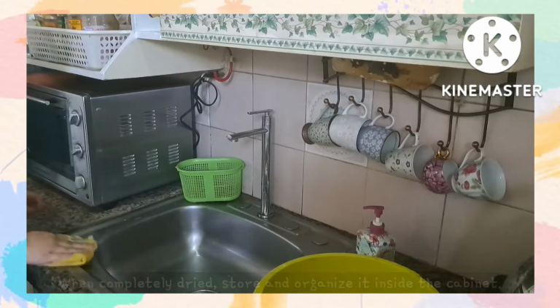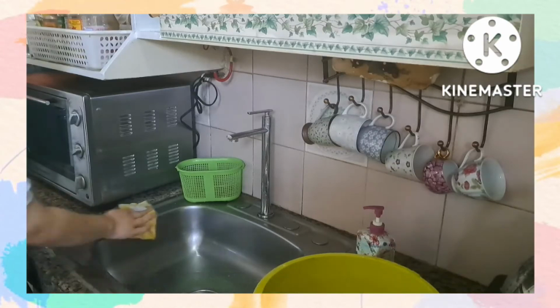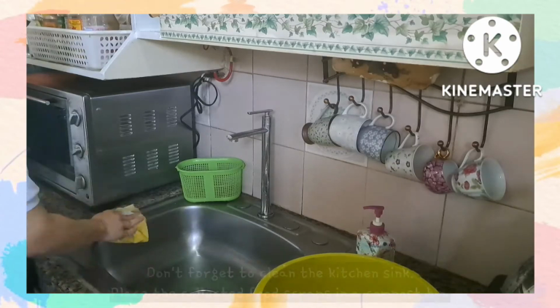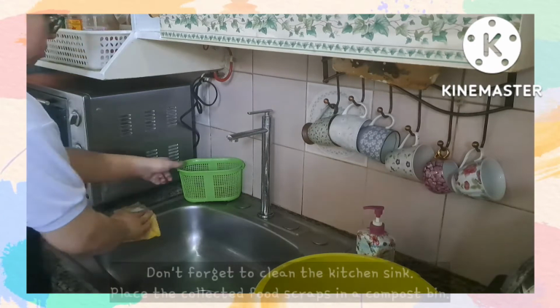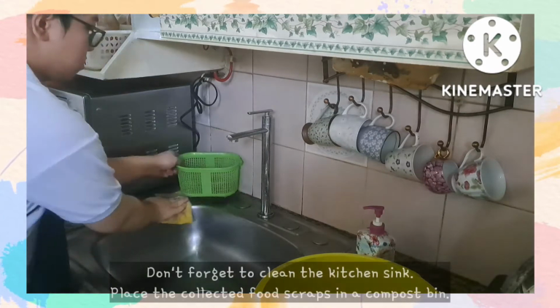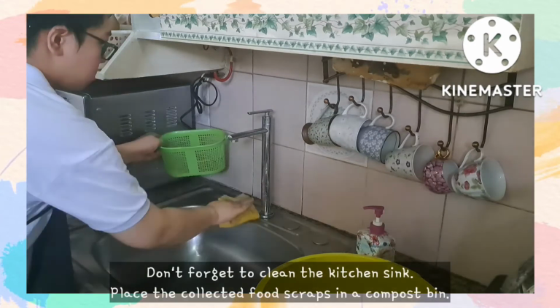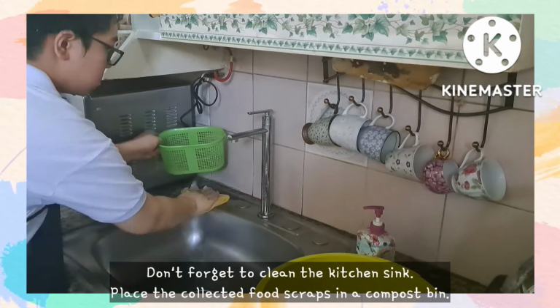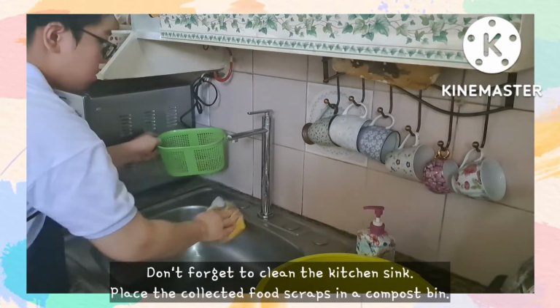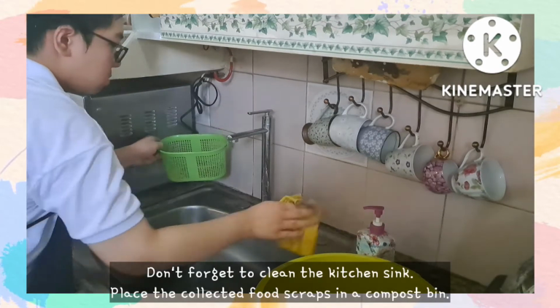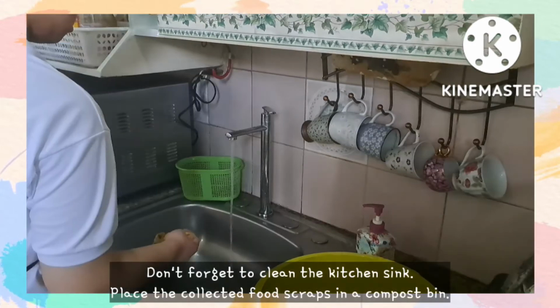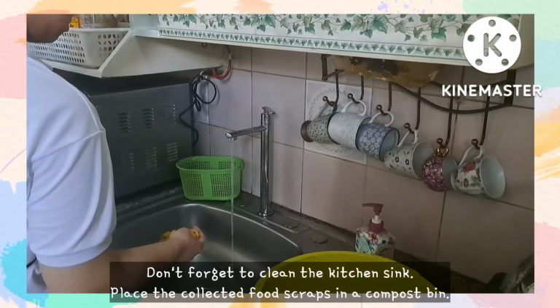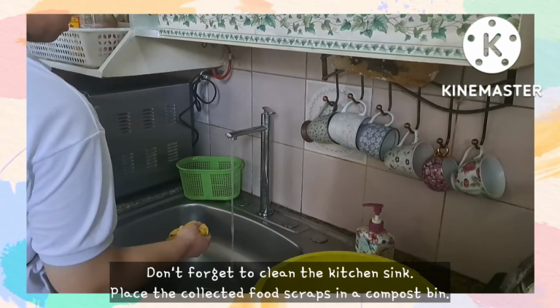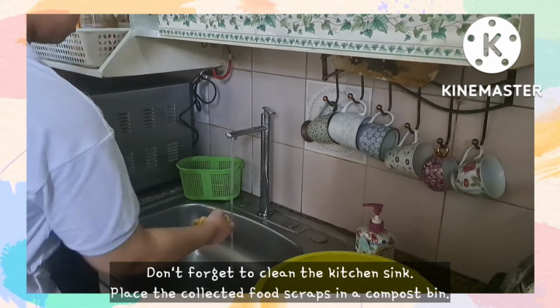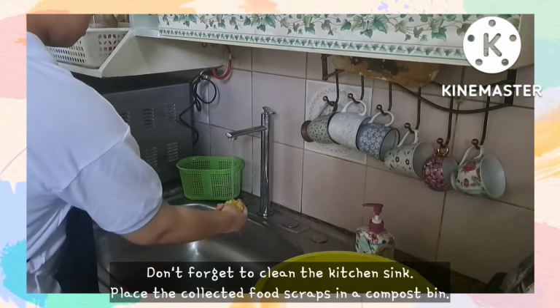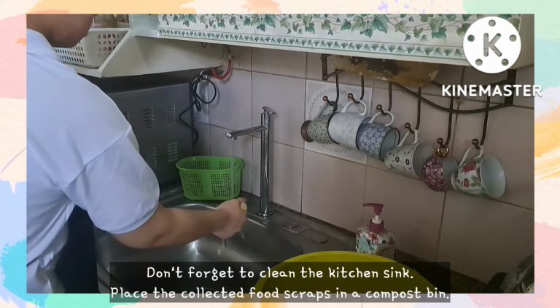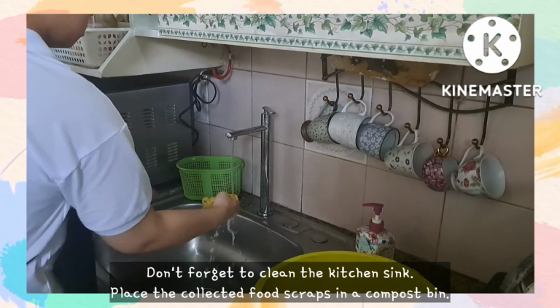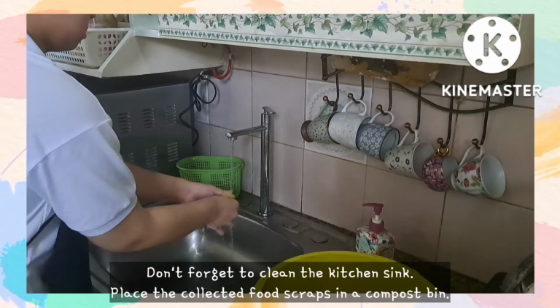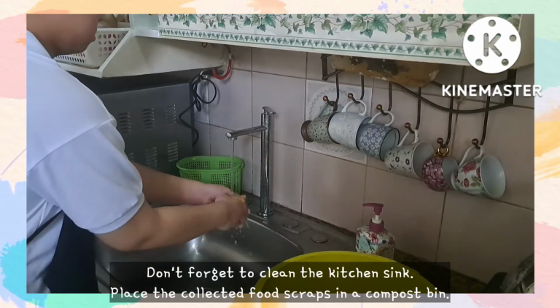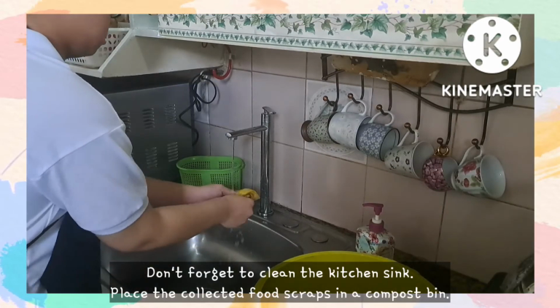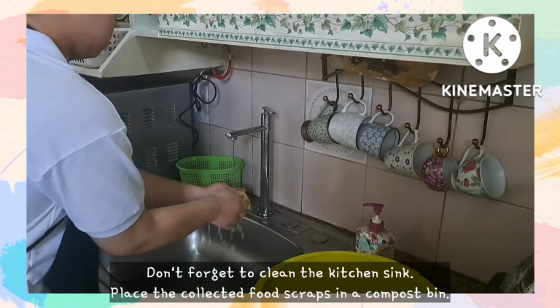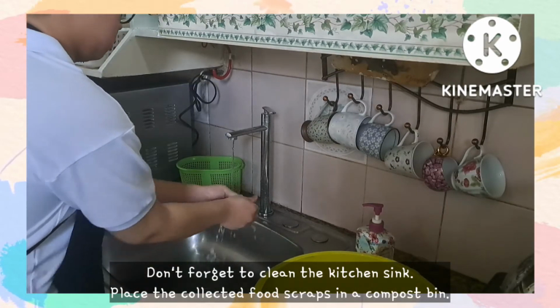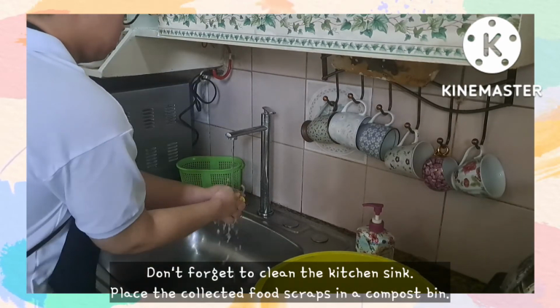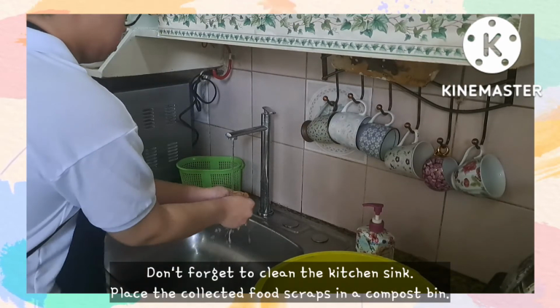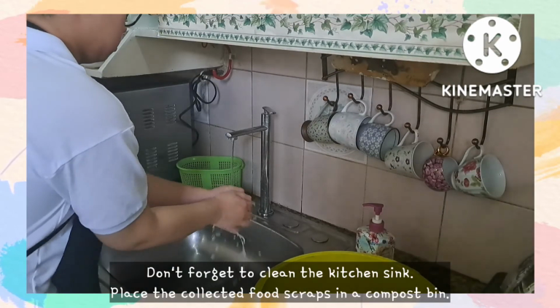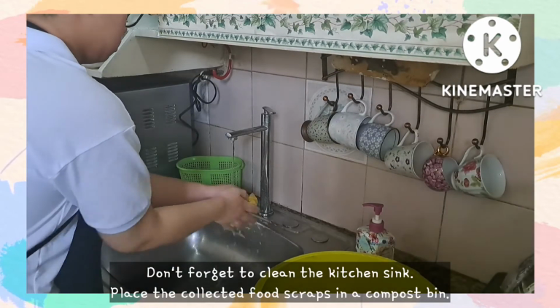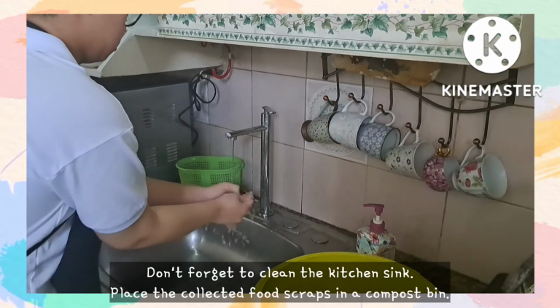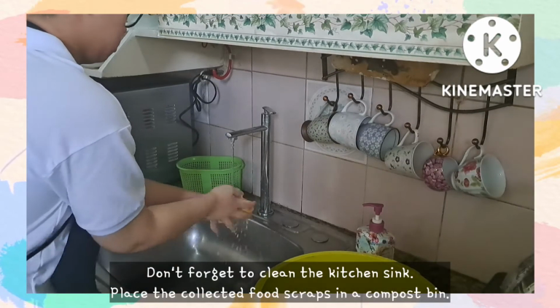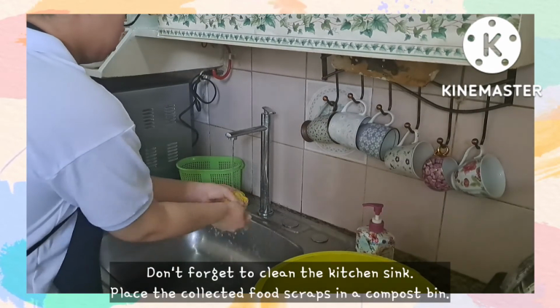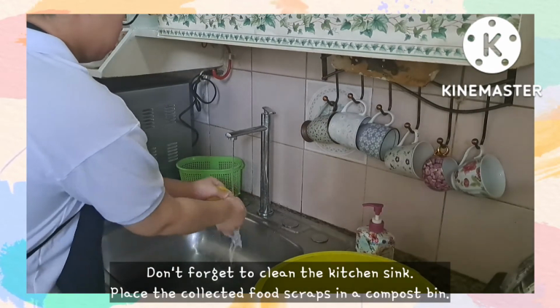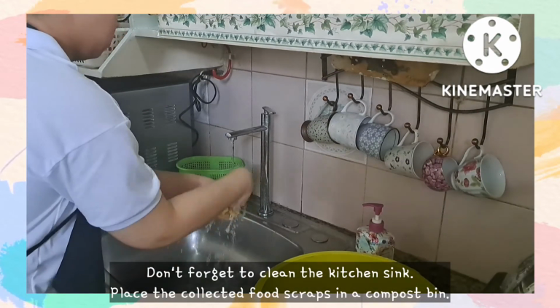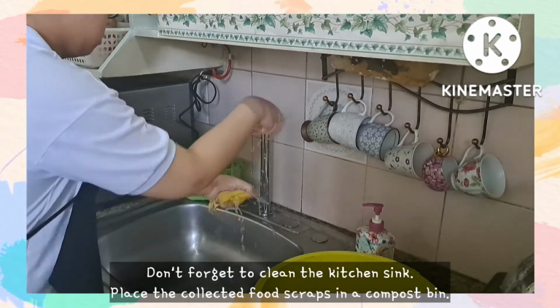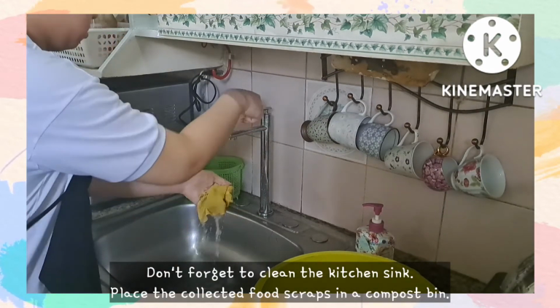And don't forget to clean the kitchen sink. Place the collected food scraps in the compost bin.